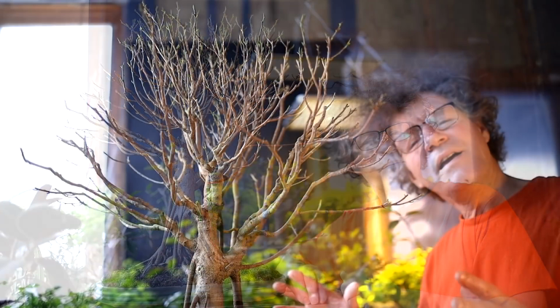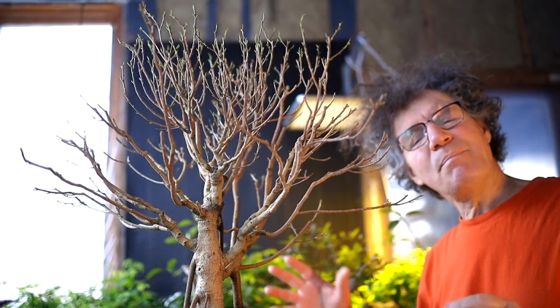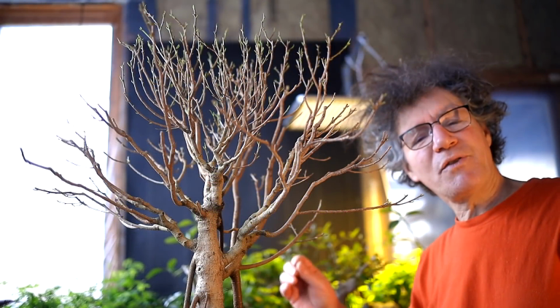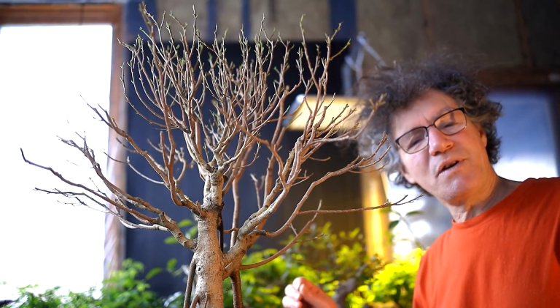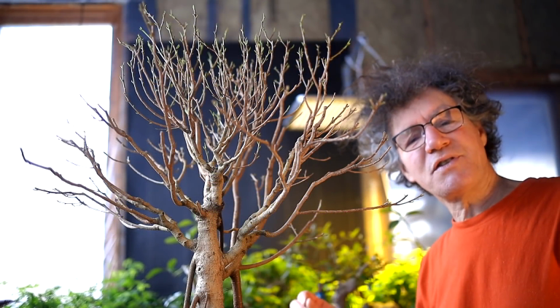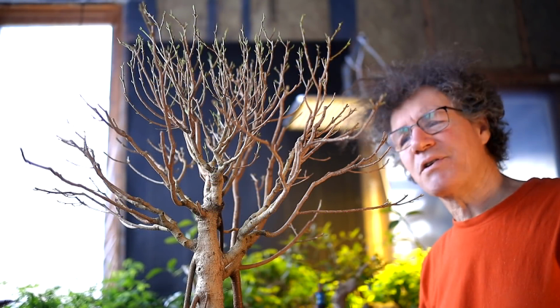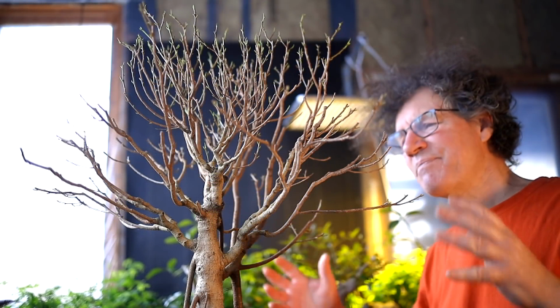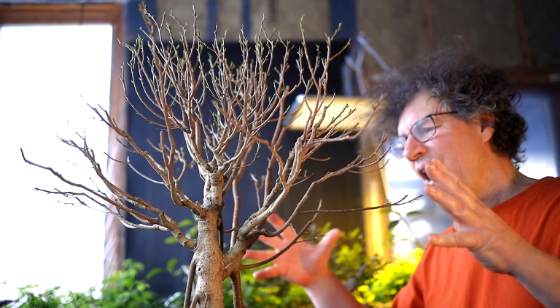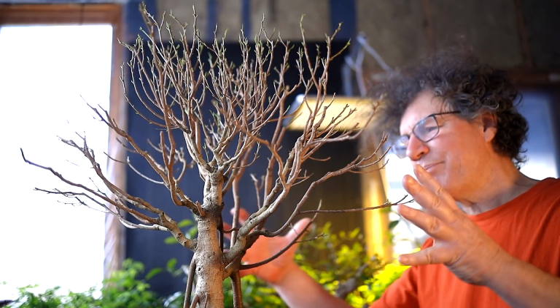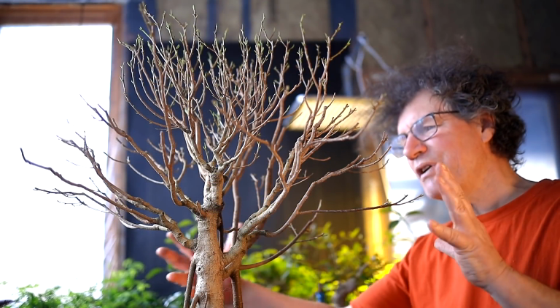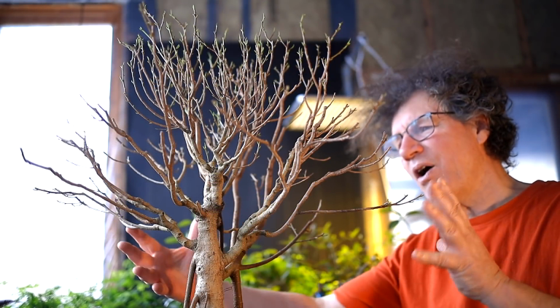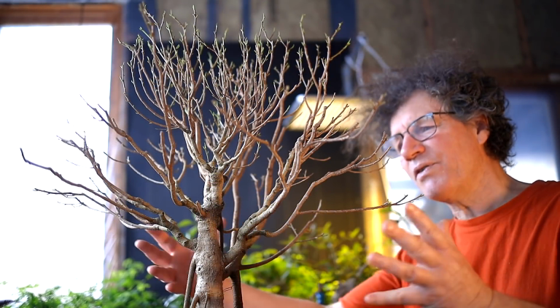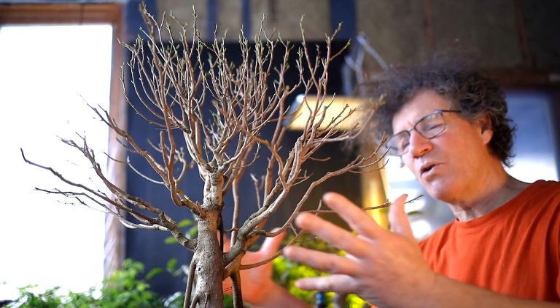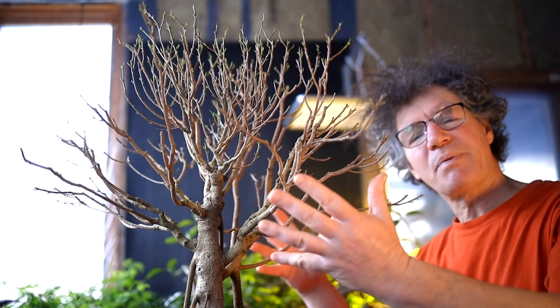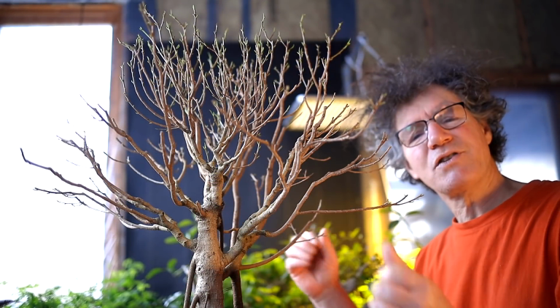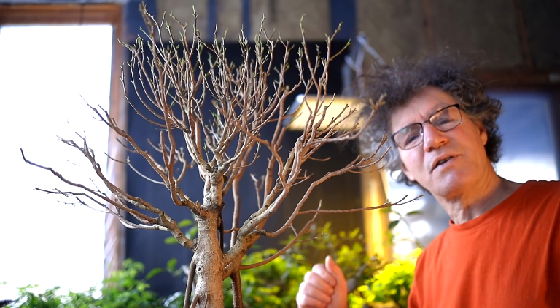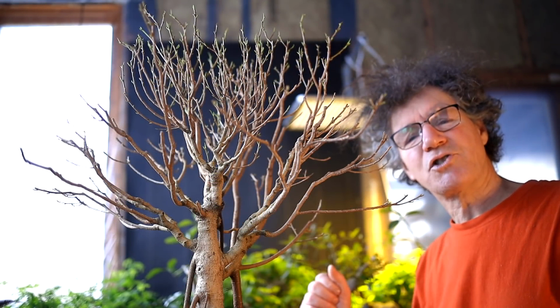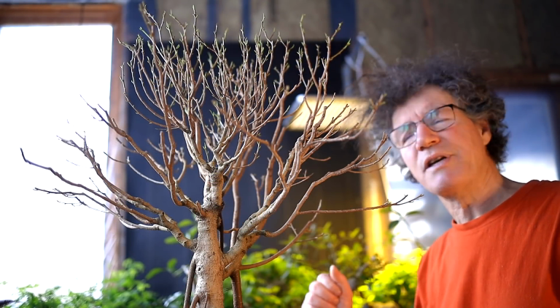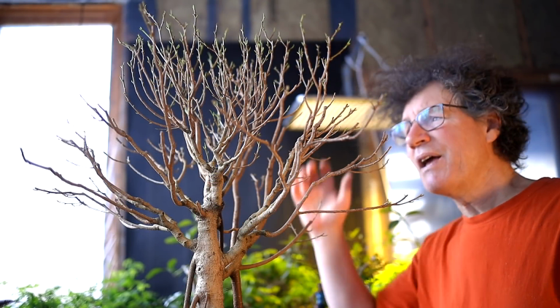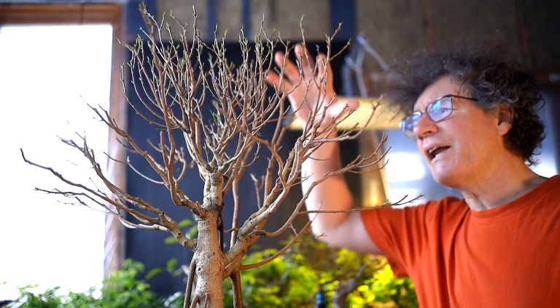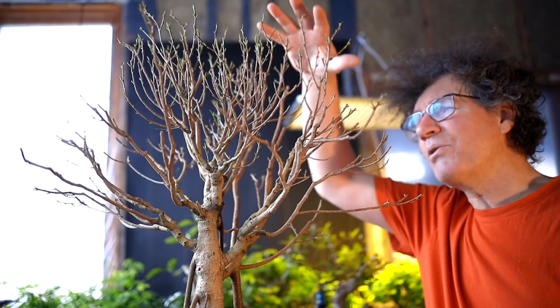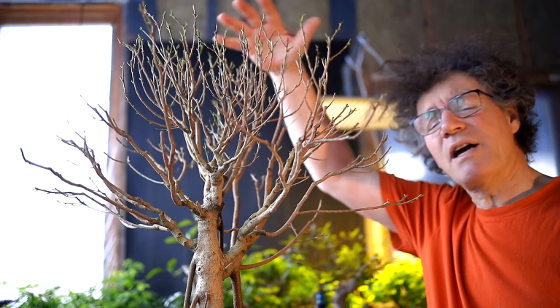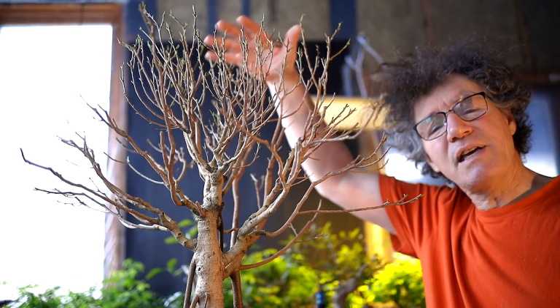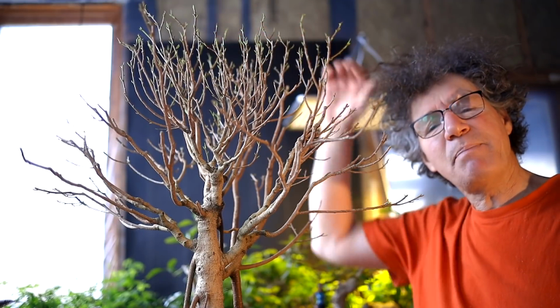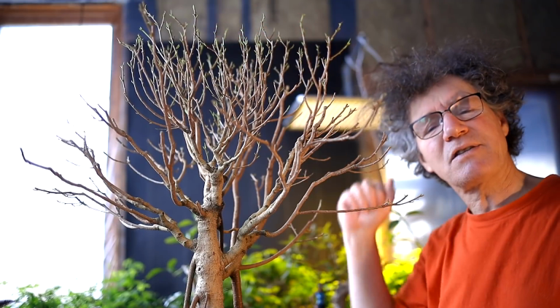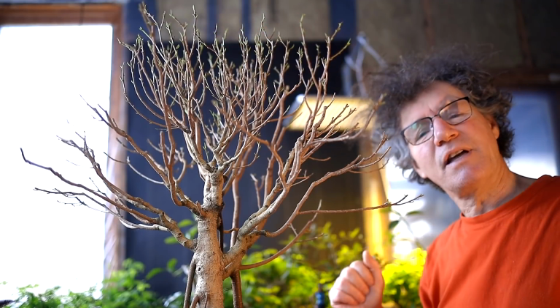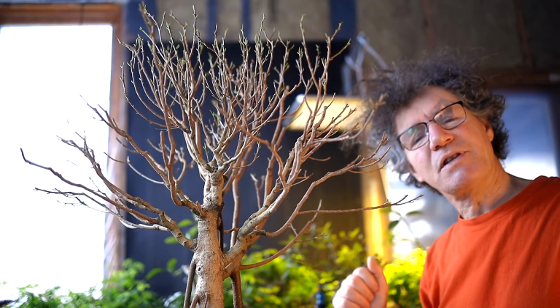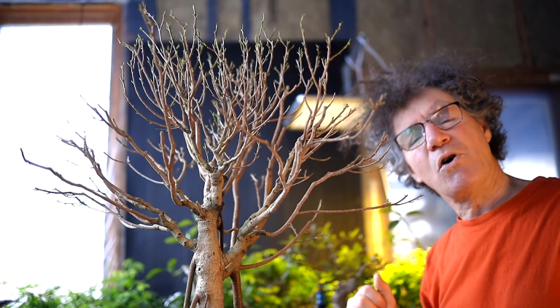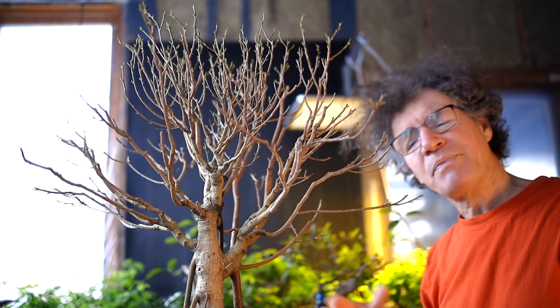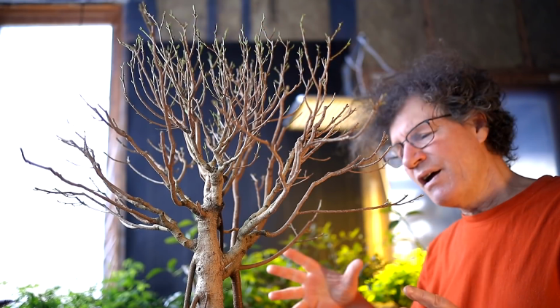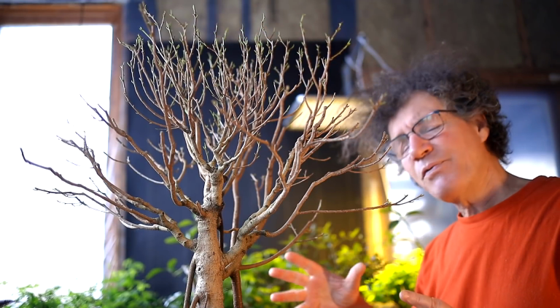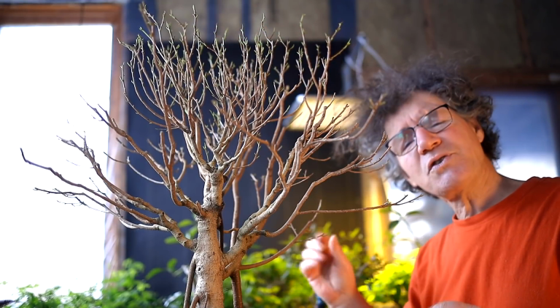In part three of this series, I pruned up all the lower branches on the tree and I only have the apex left to go. First, let's have a look at the scale of the tree.